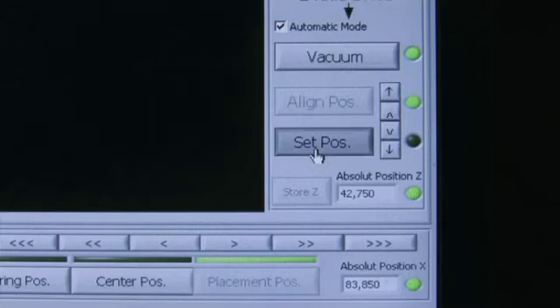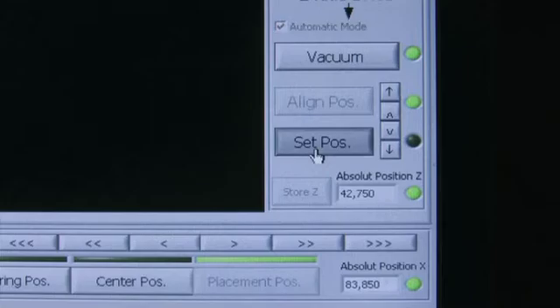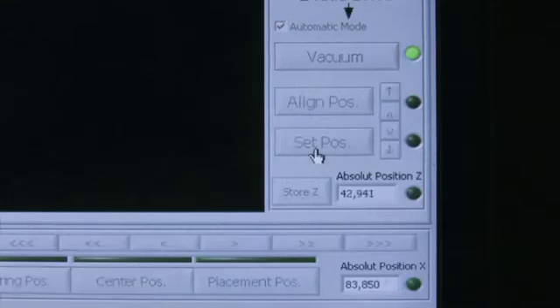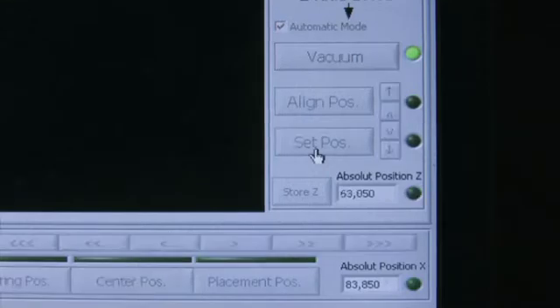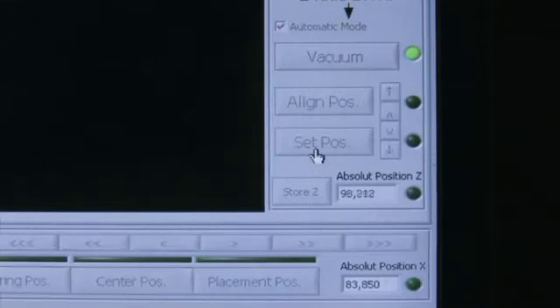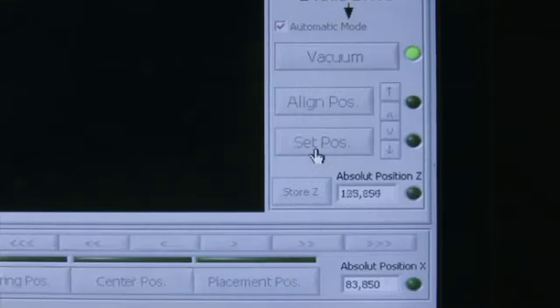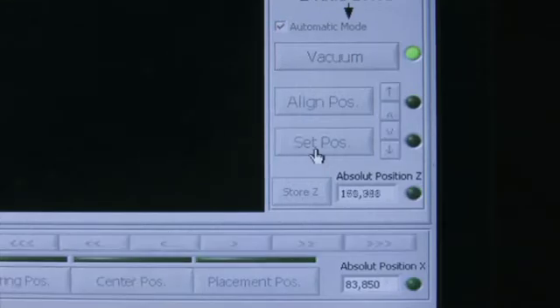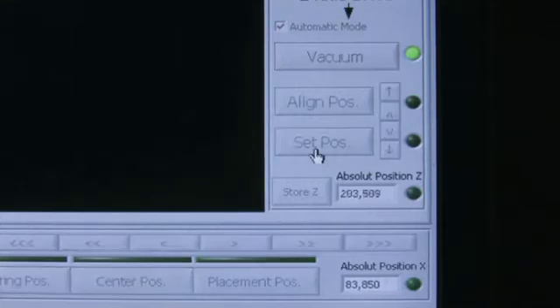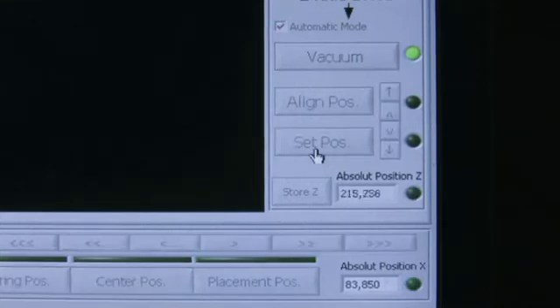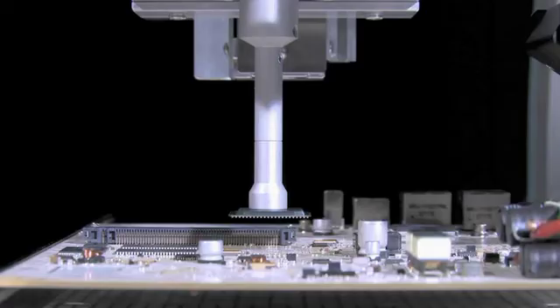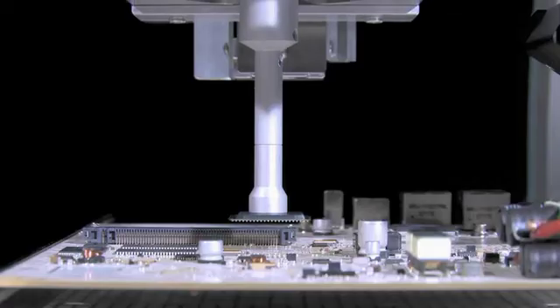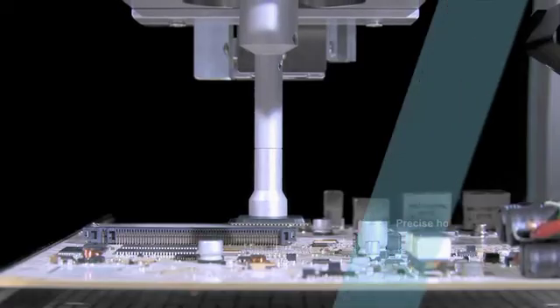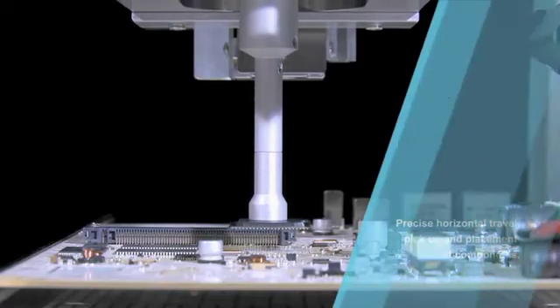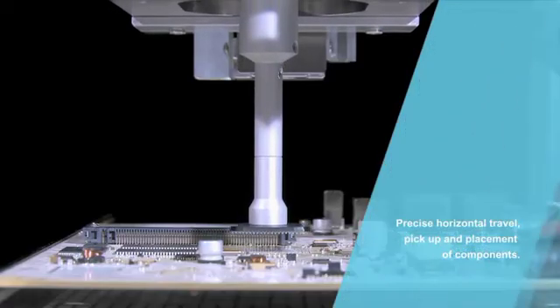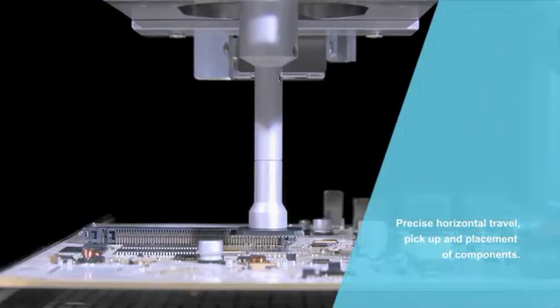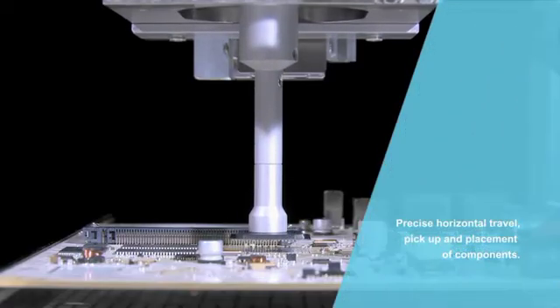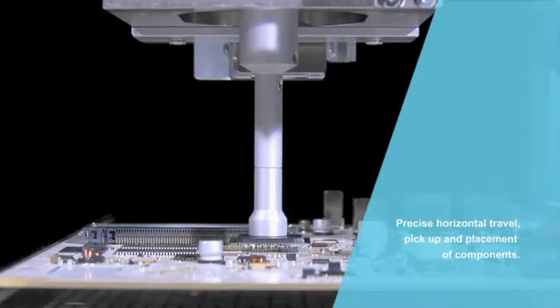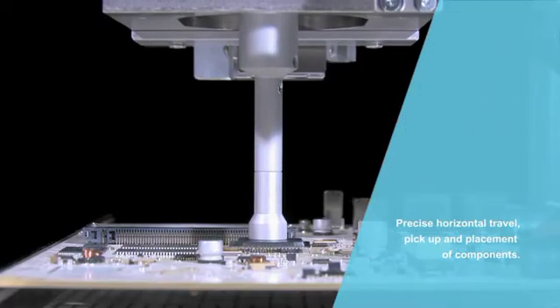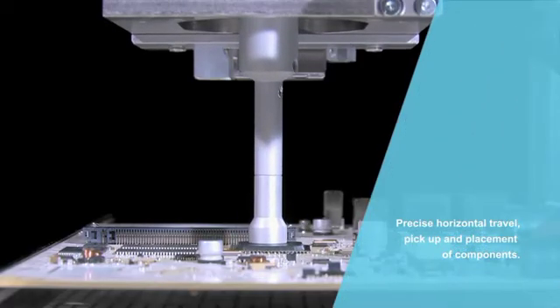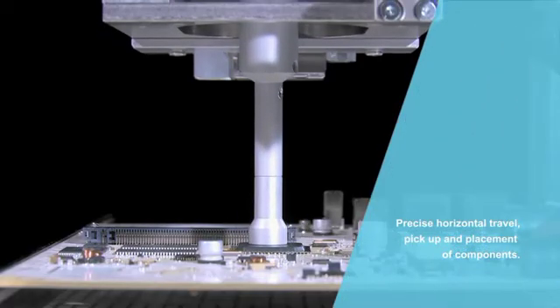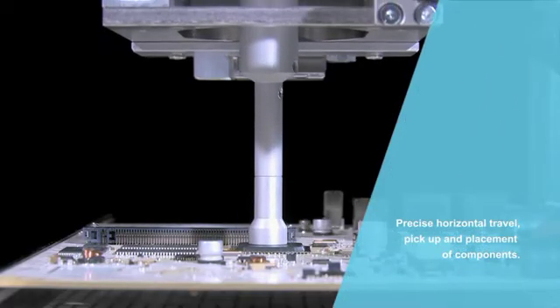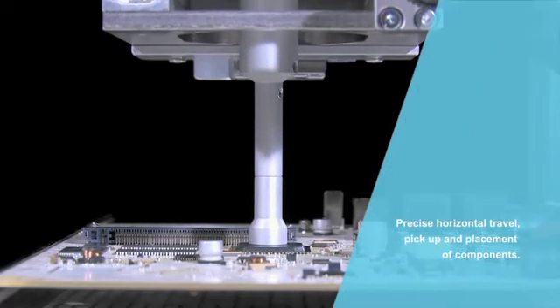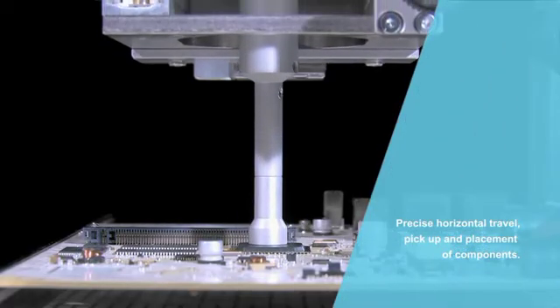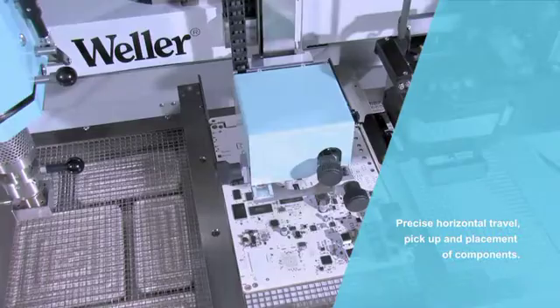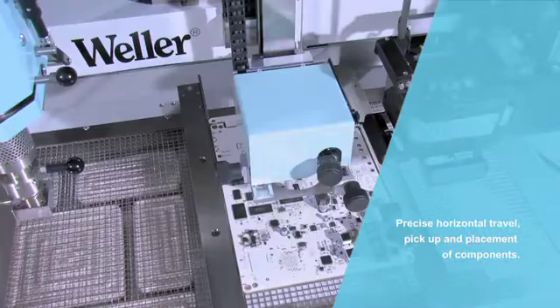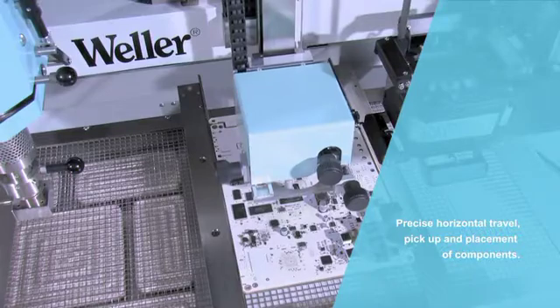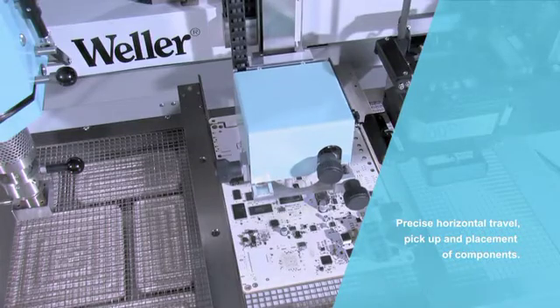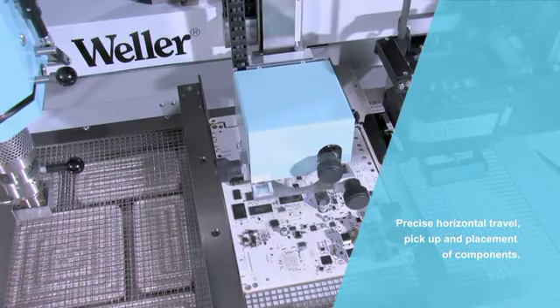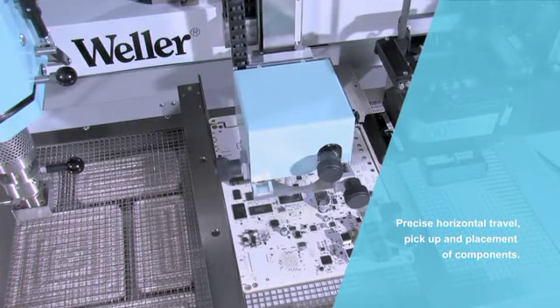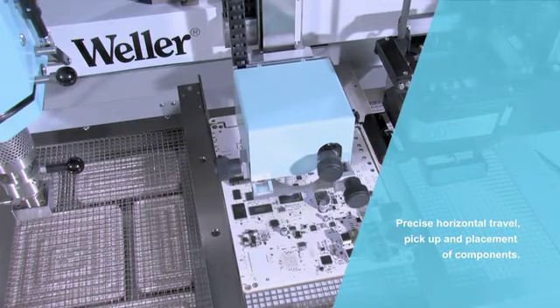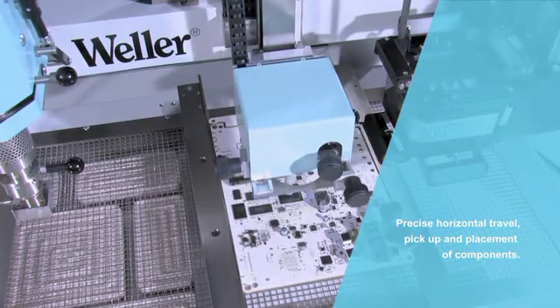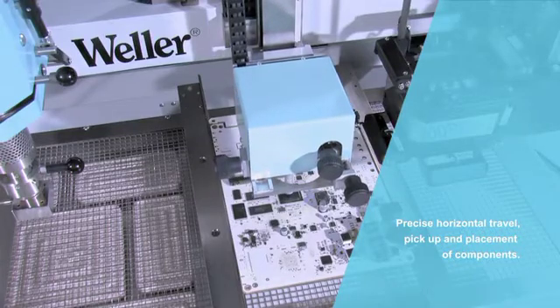An exact motorized operation results in precise spring-controlled component release.